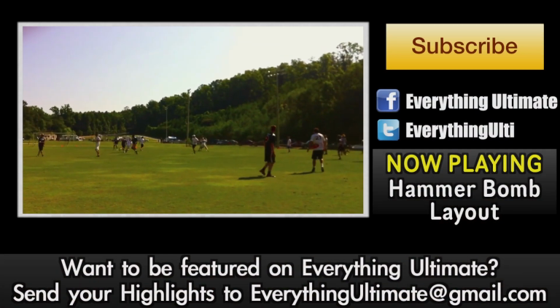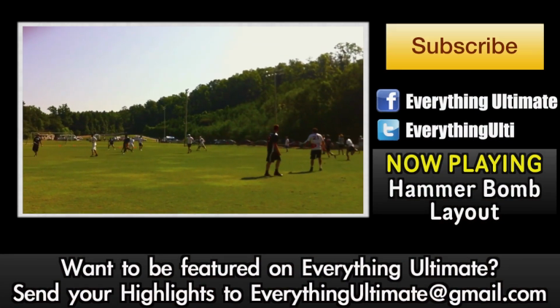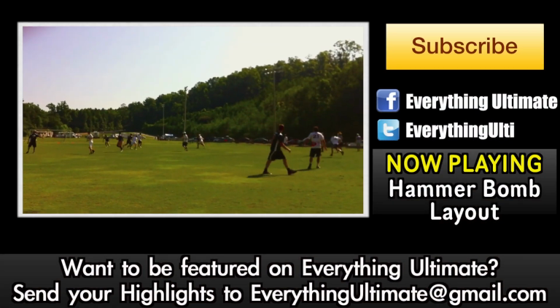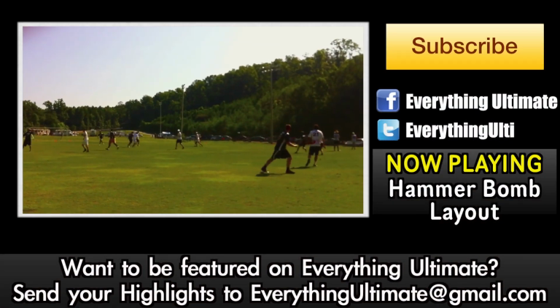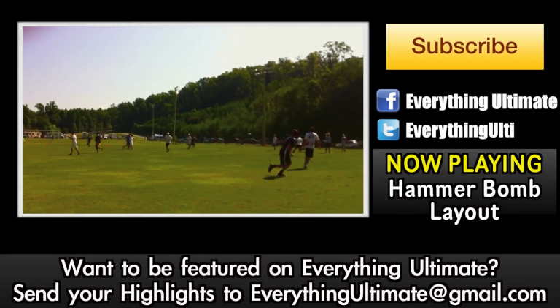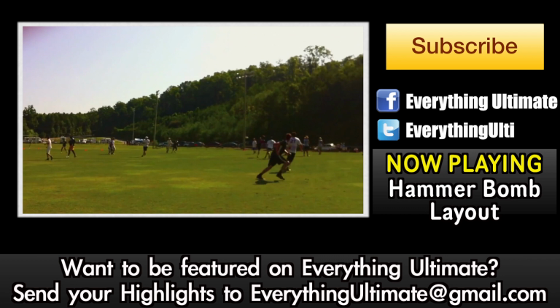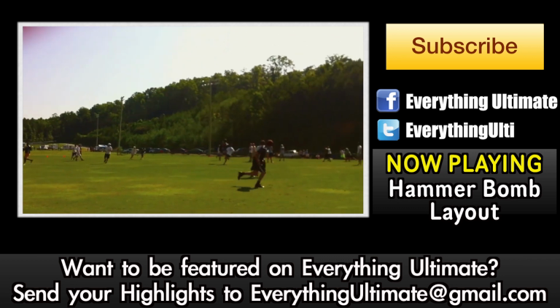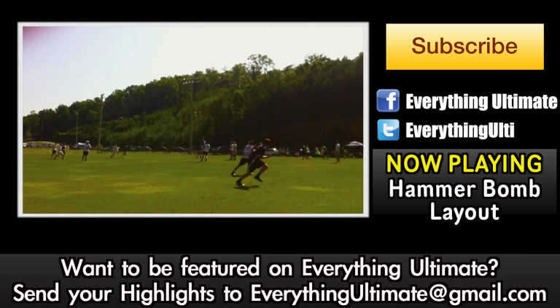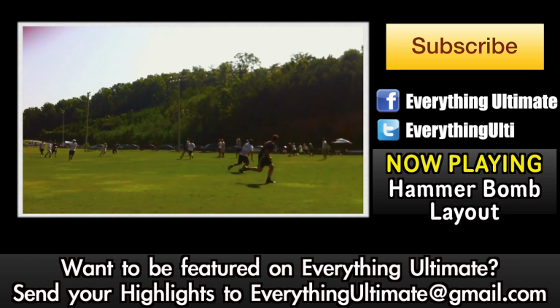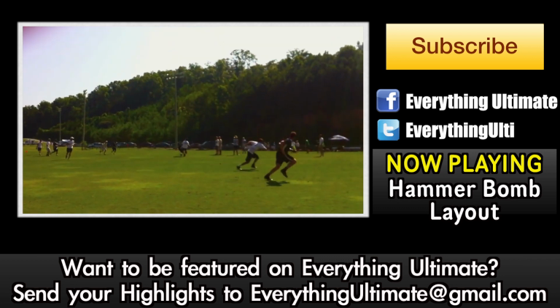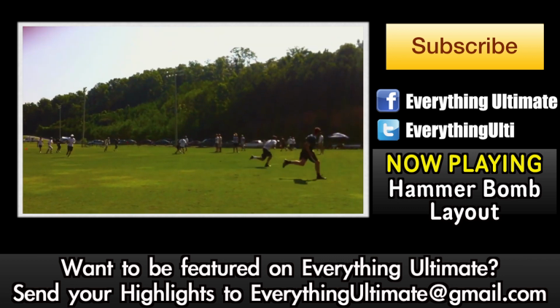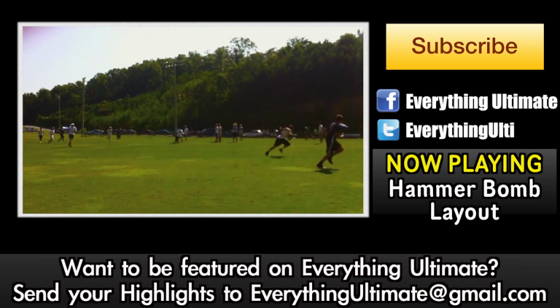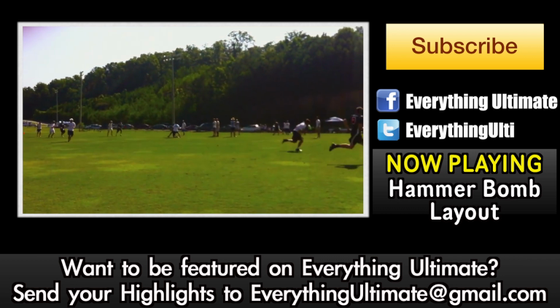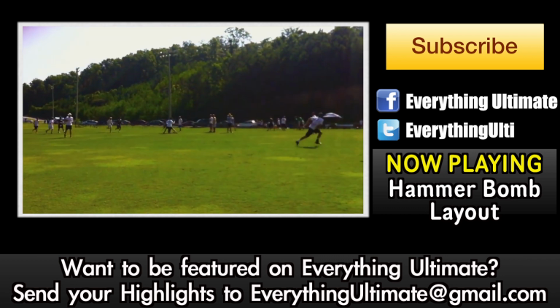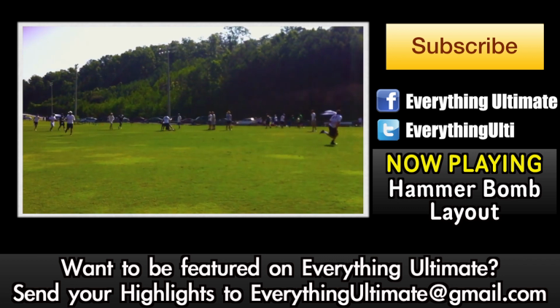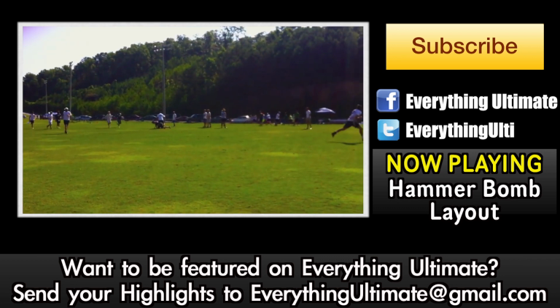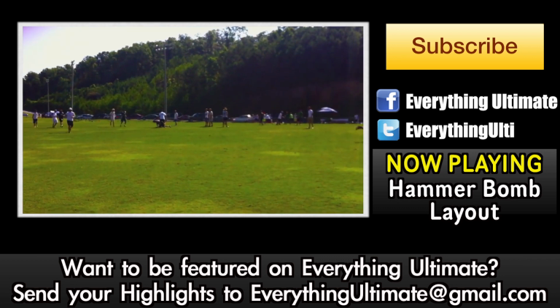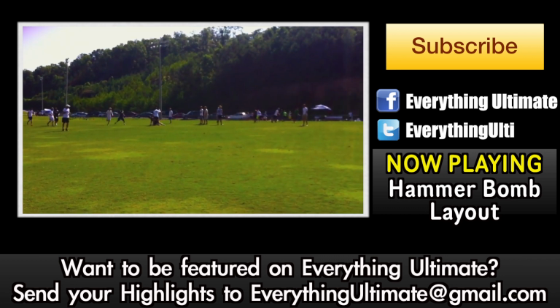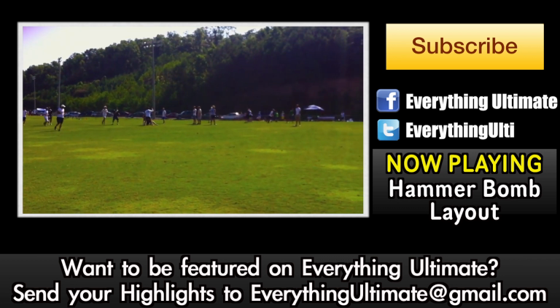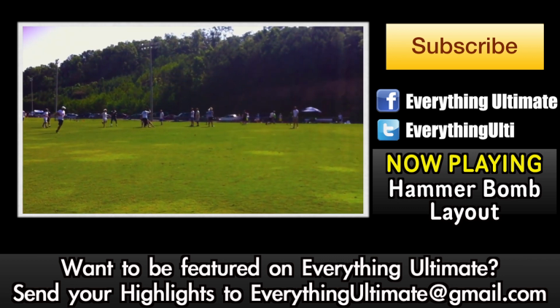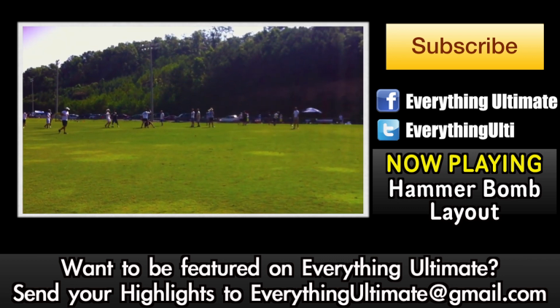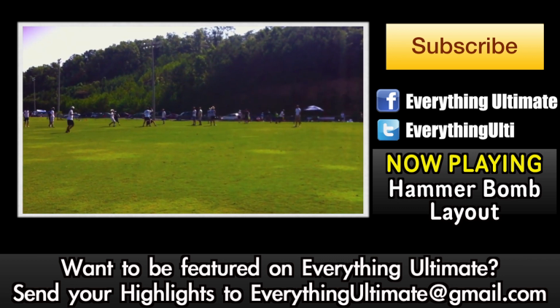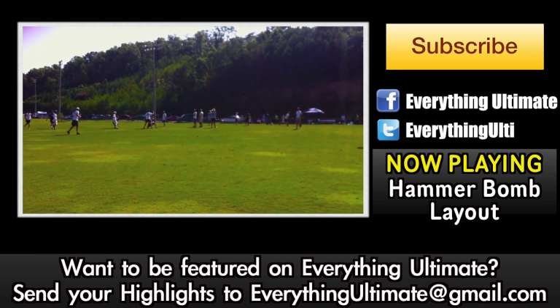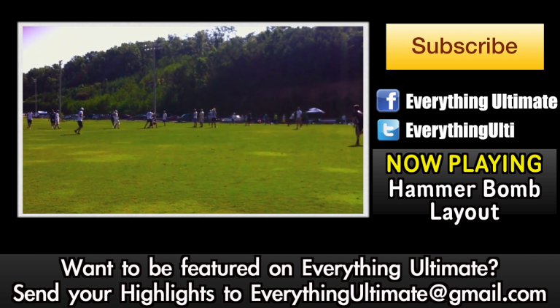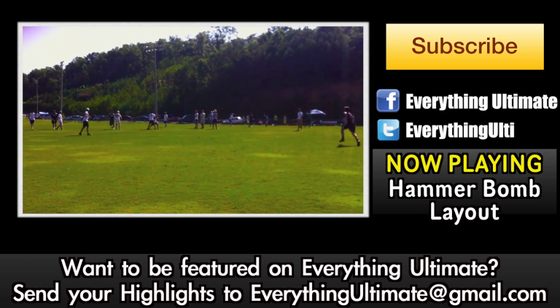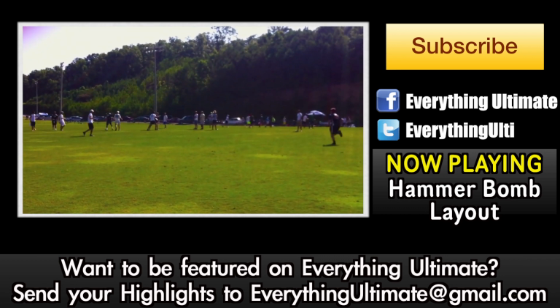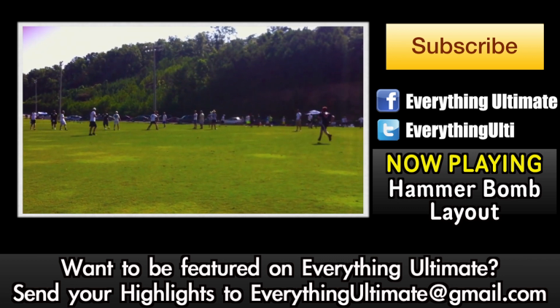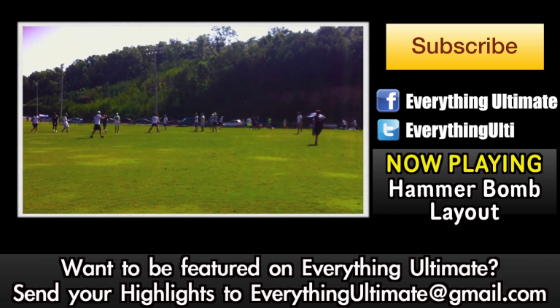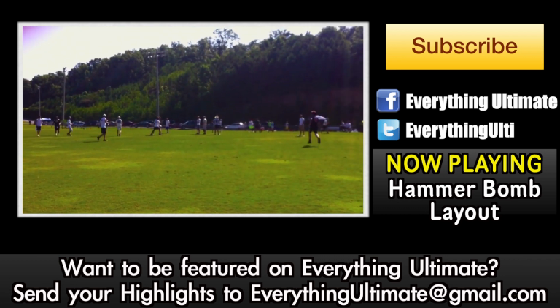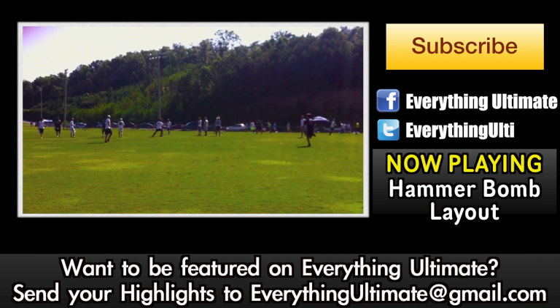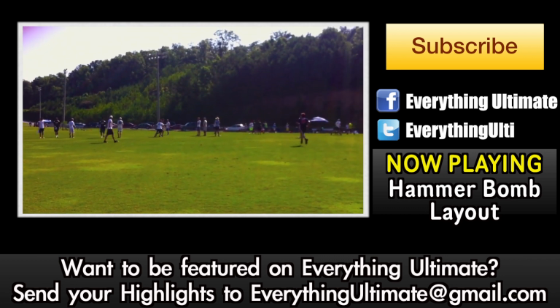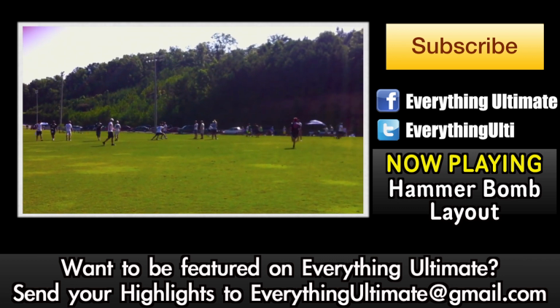Hopefully you guys enjoyed that throwback clip. If you want to check out how to throw a hammer, check the description below.